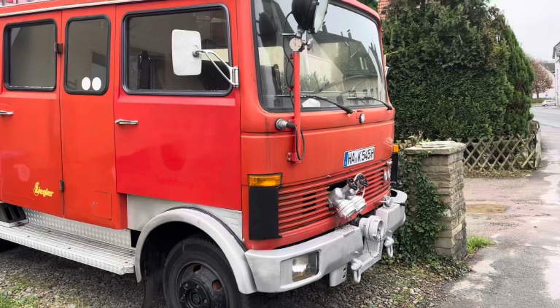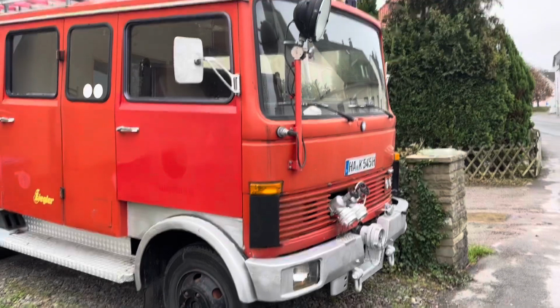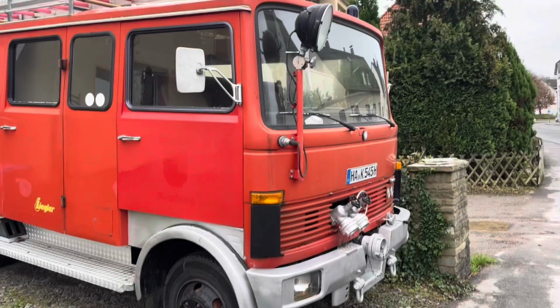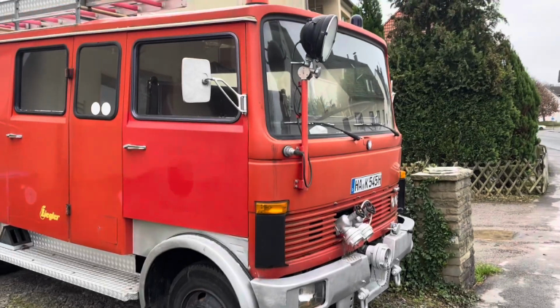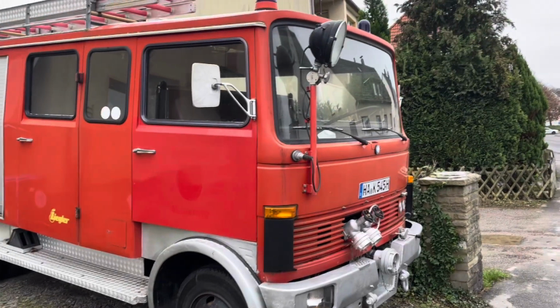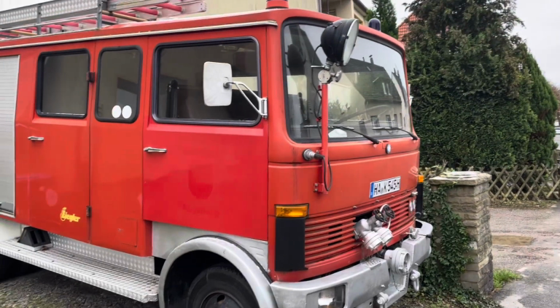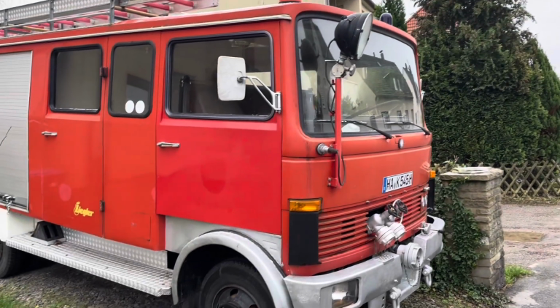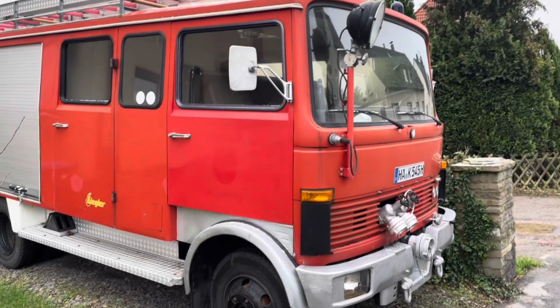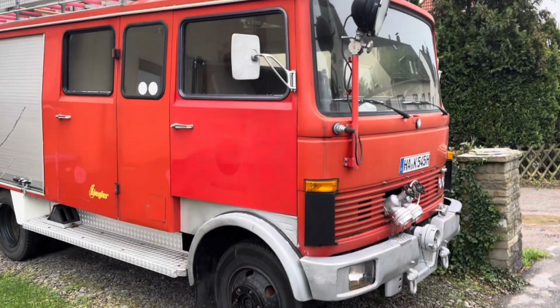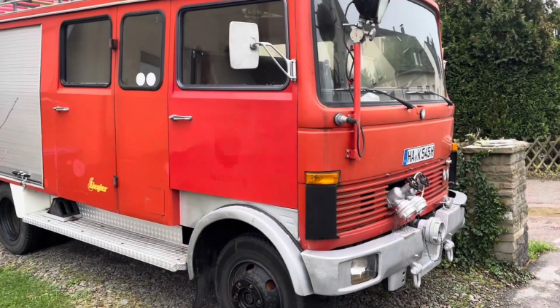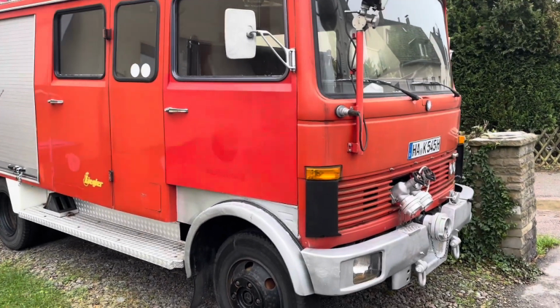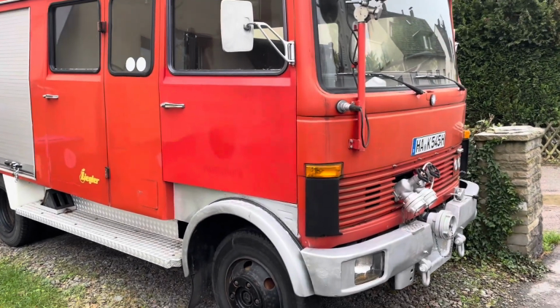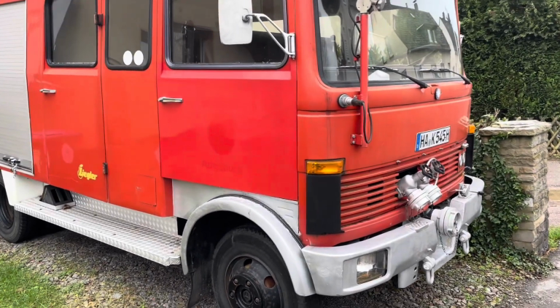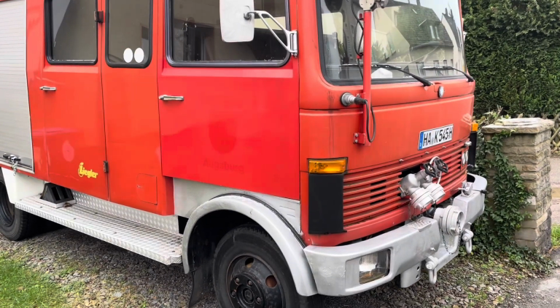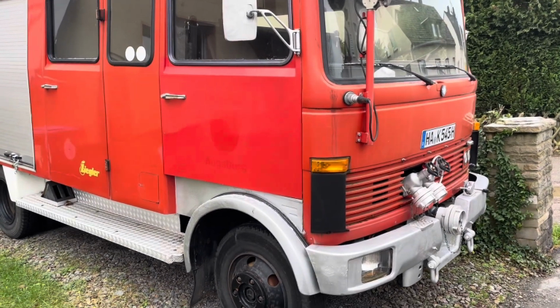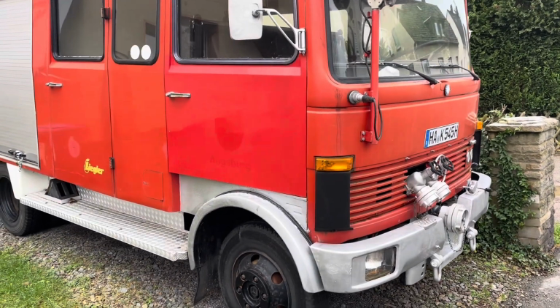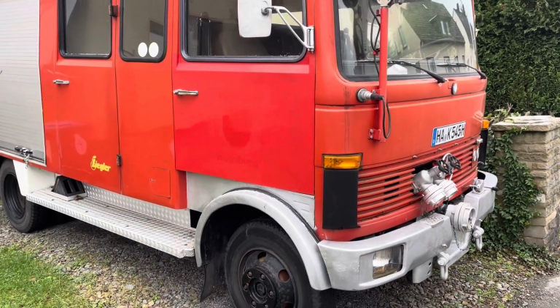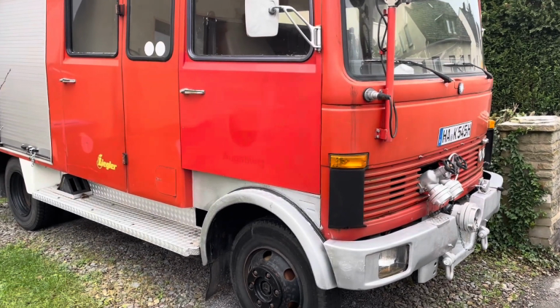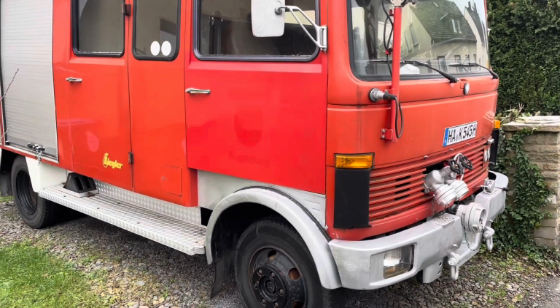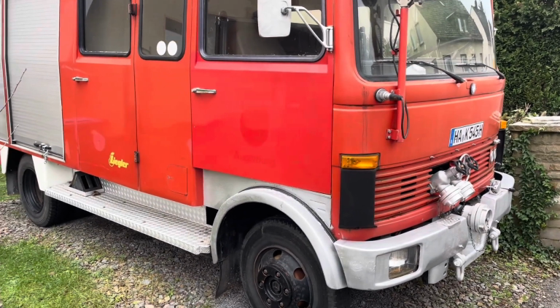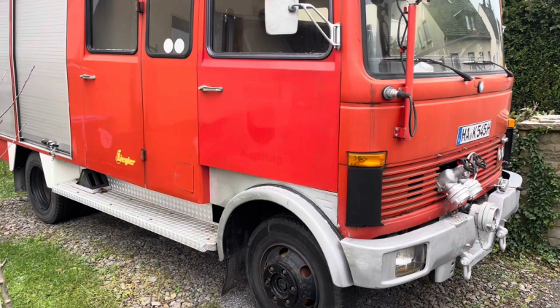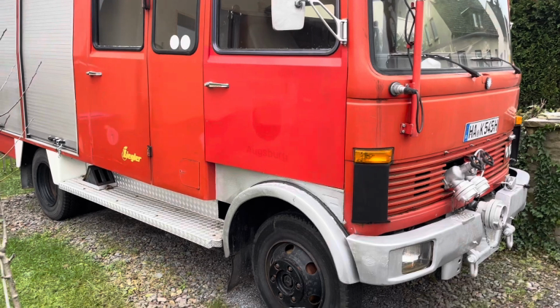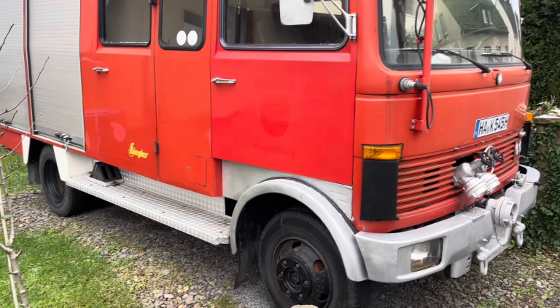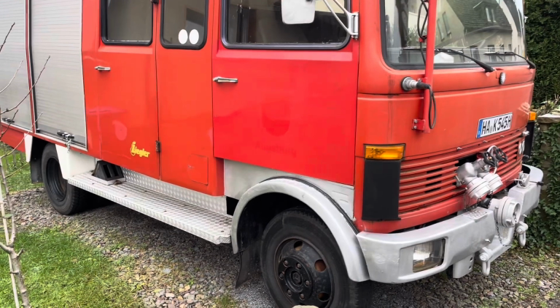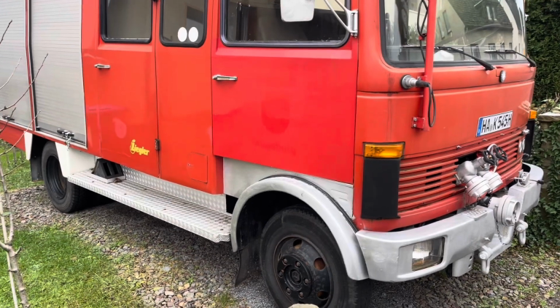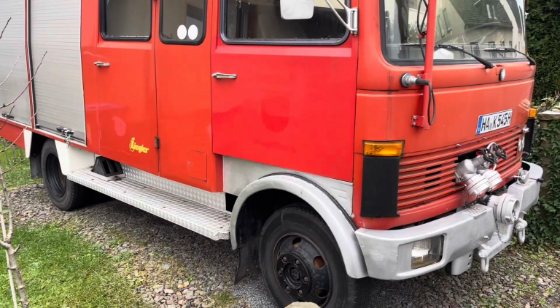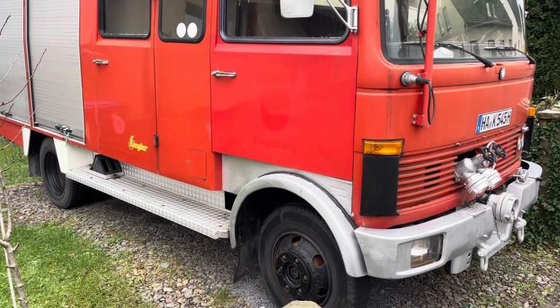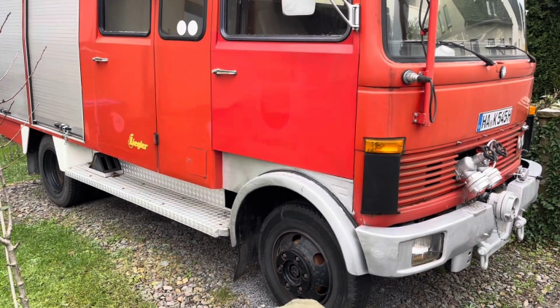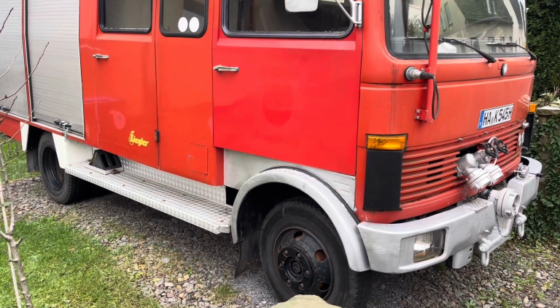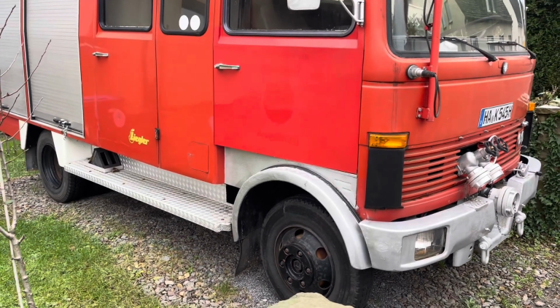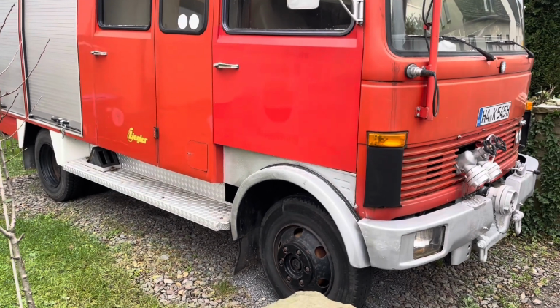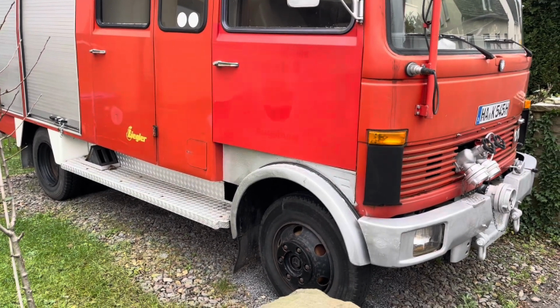Next trial to start up the 1979 Mercedes truck. It's about zero degrees Celsius now.